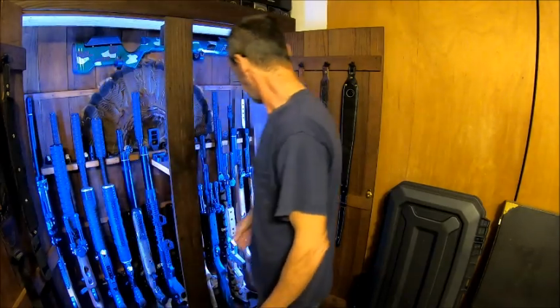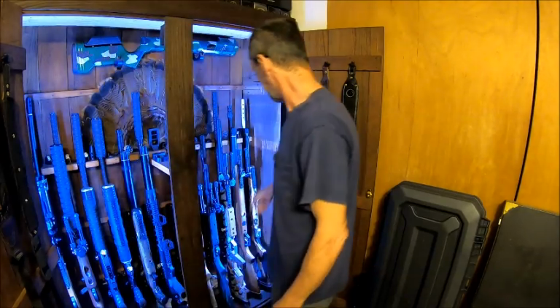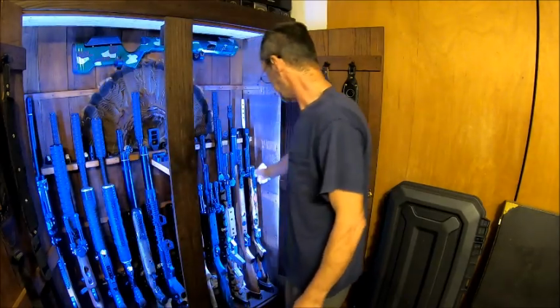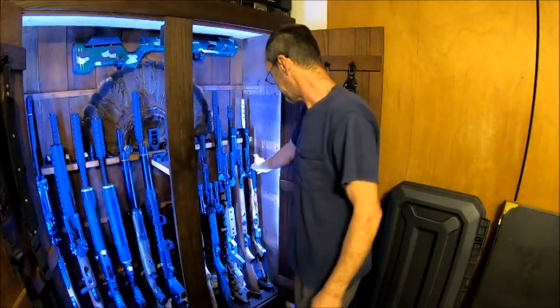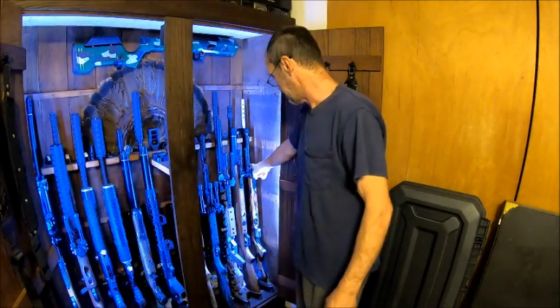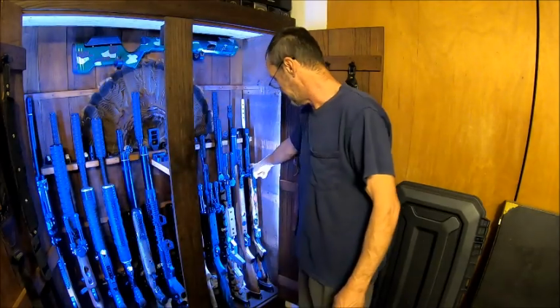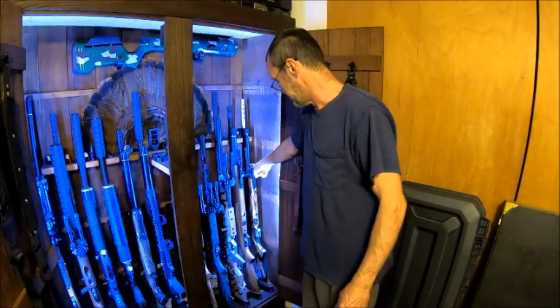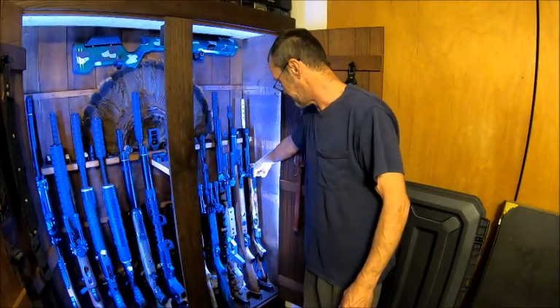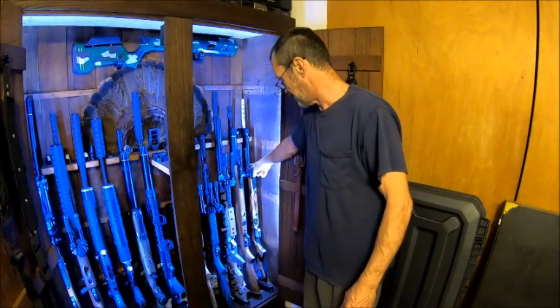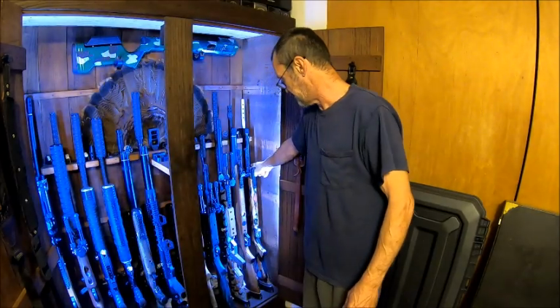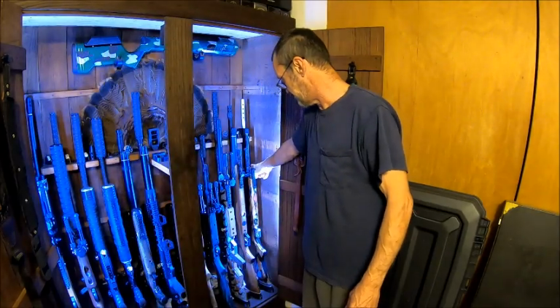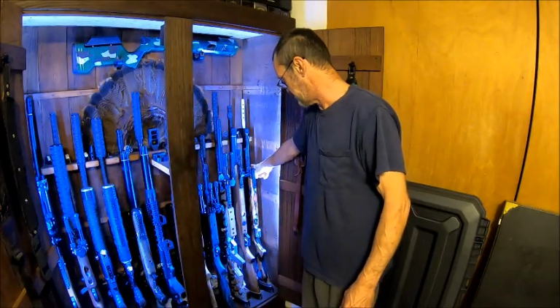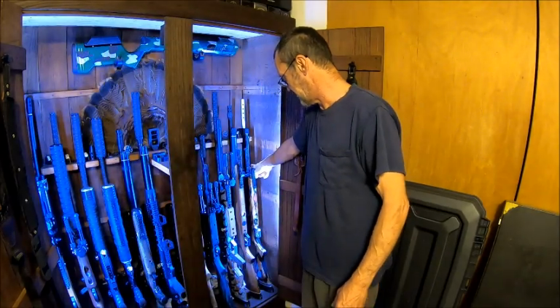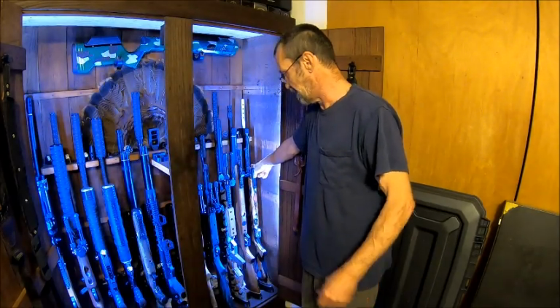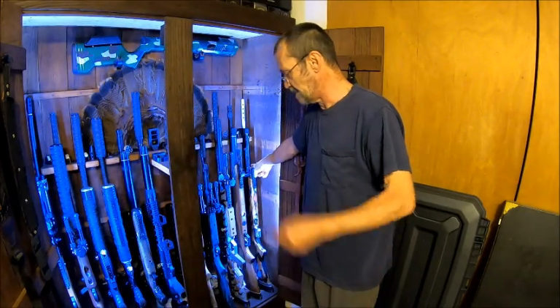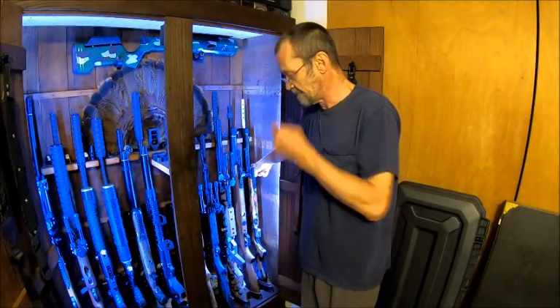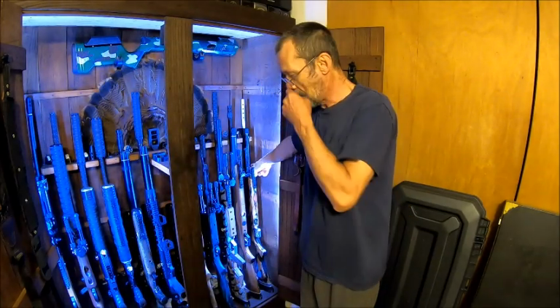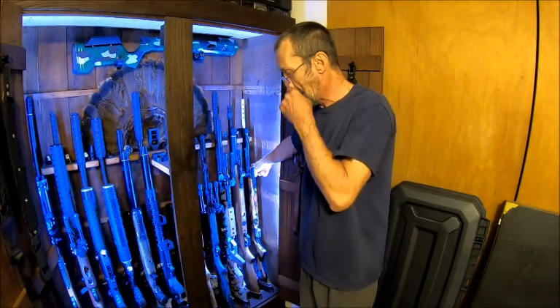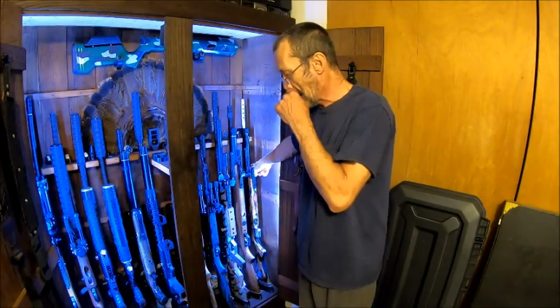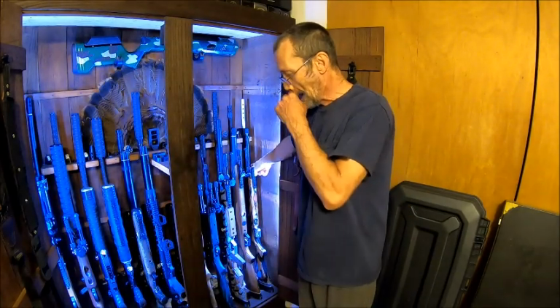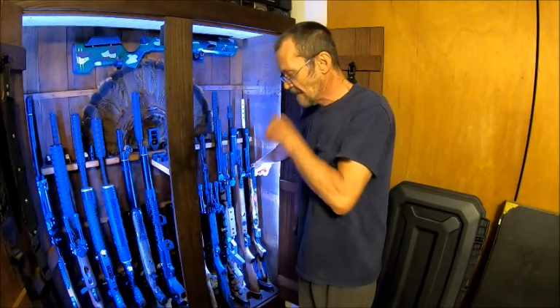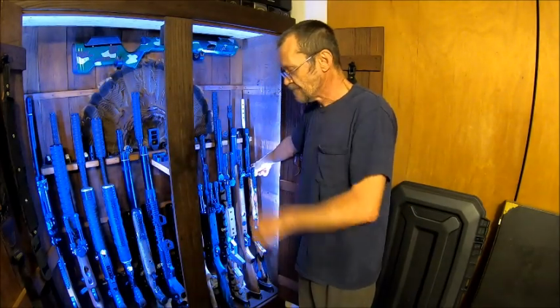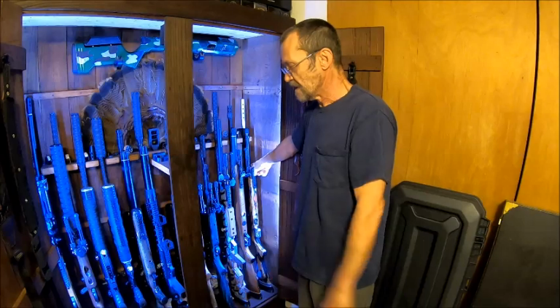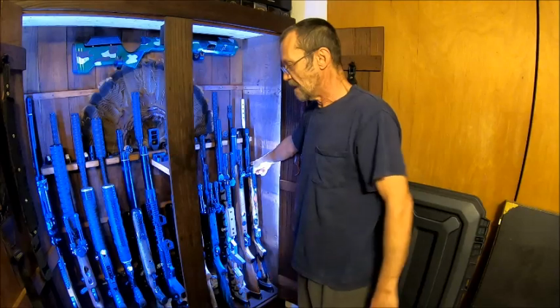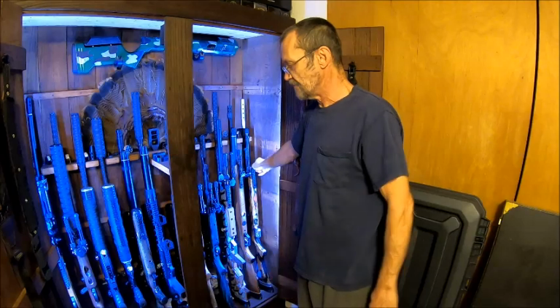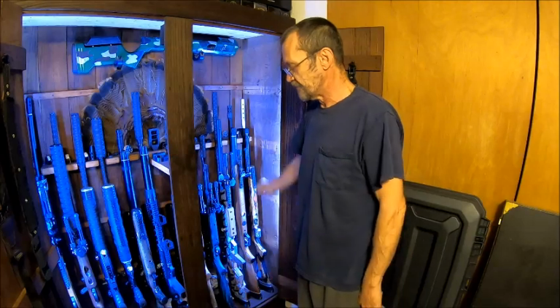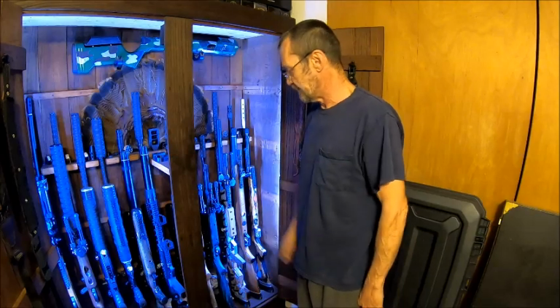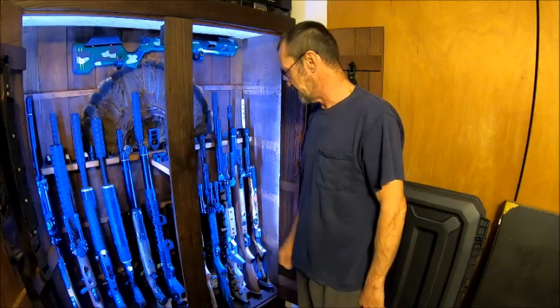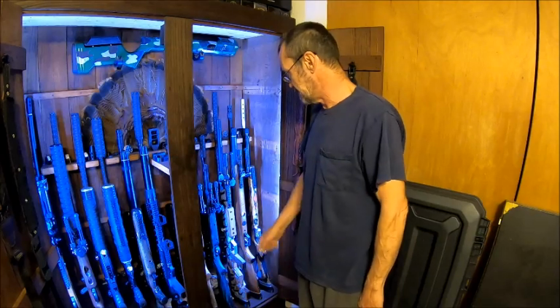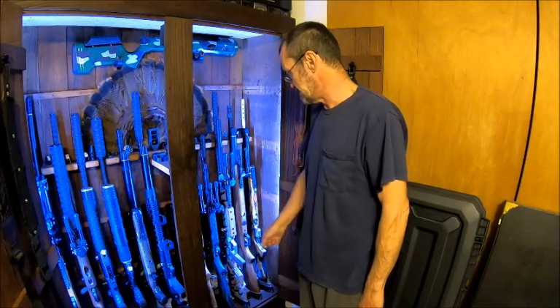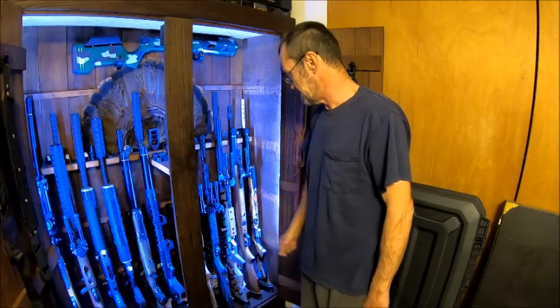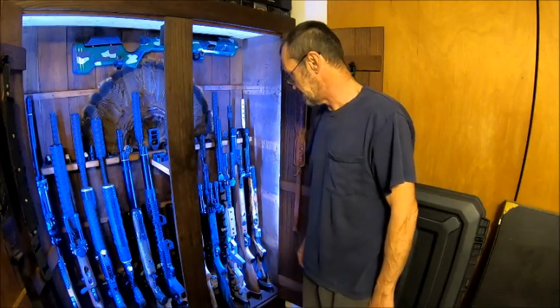It turned it into a heavier gun, but I mainly use this for bench shooting anyway. This is my long range bench shooter. It's in 25 cal. The Benjamin Discovery's in 22 cal.